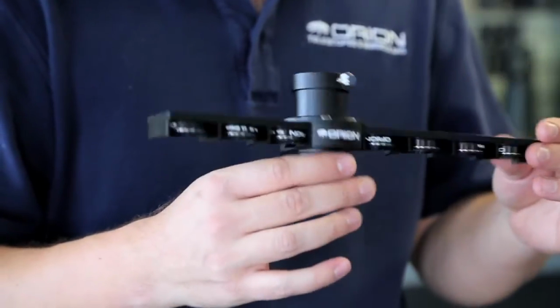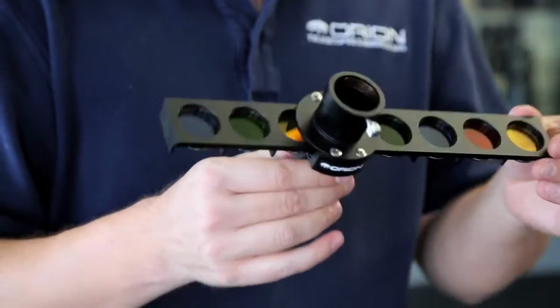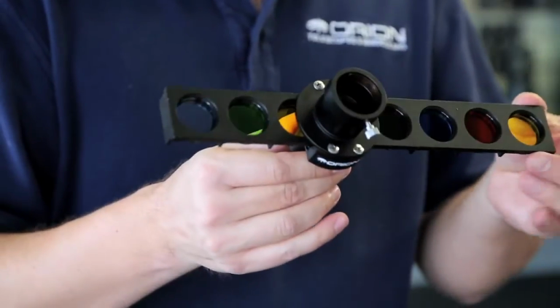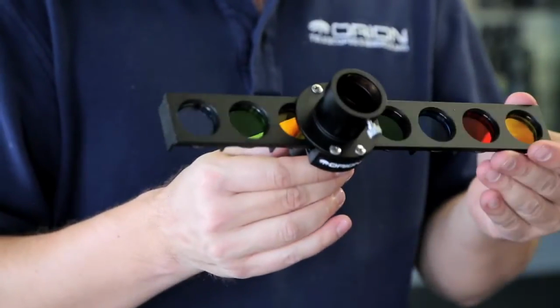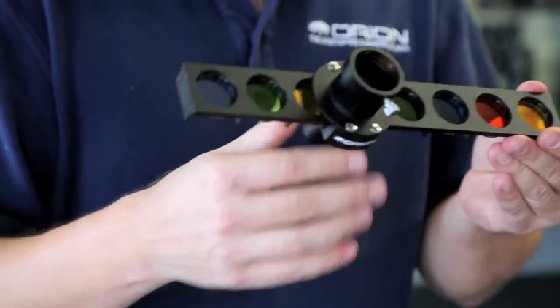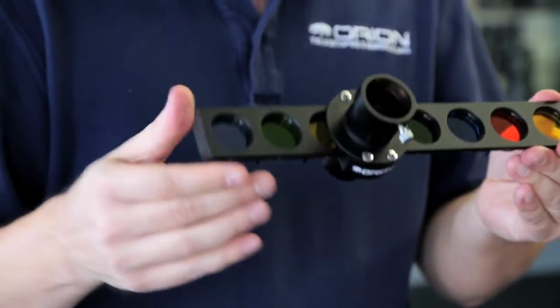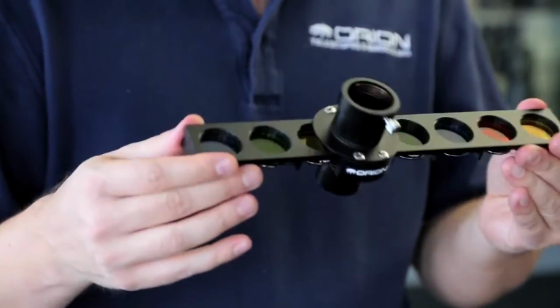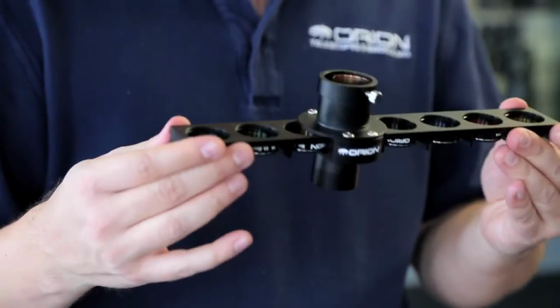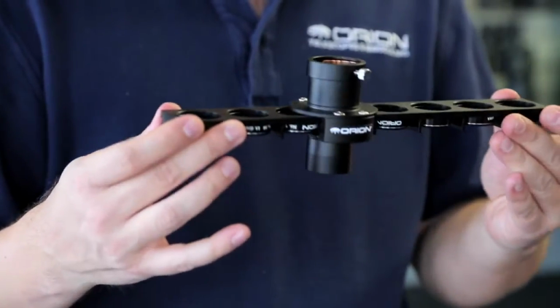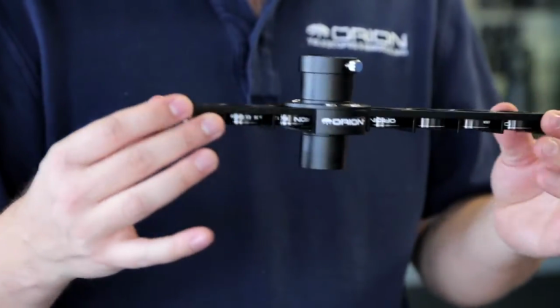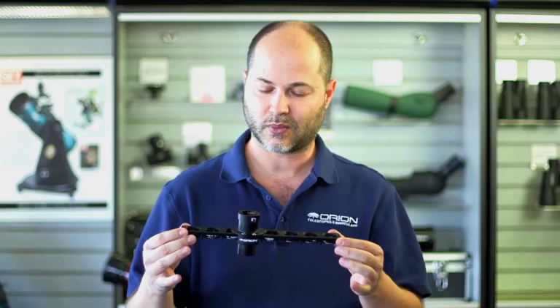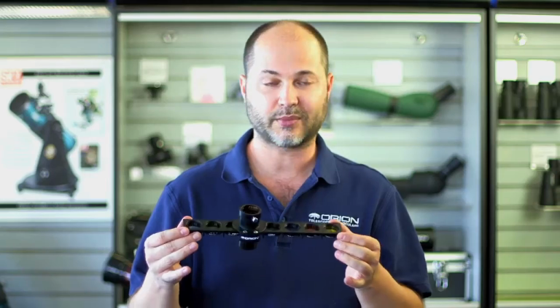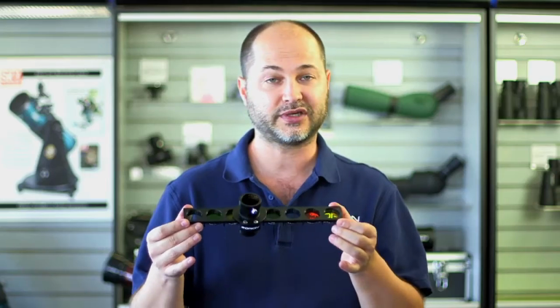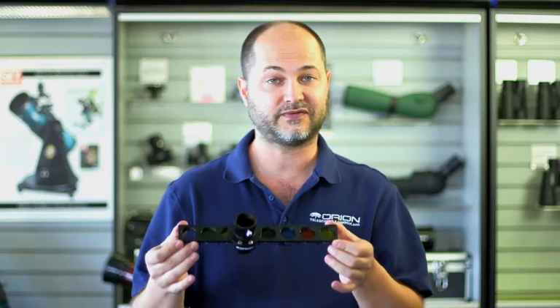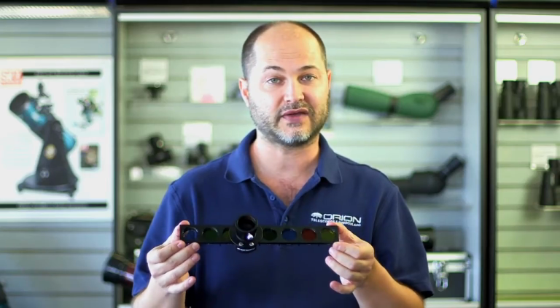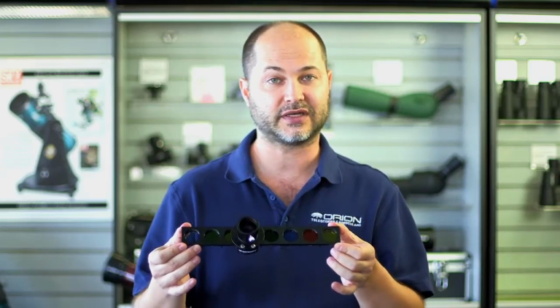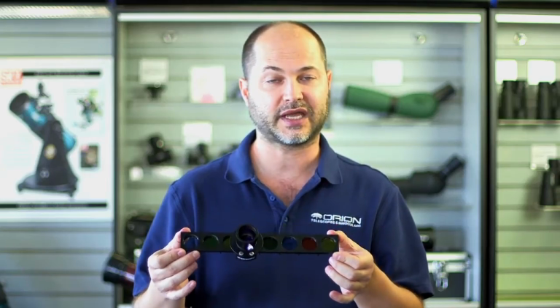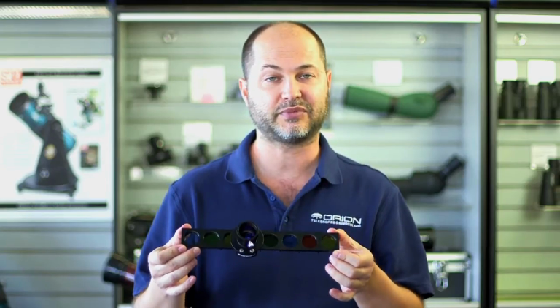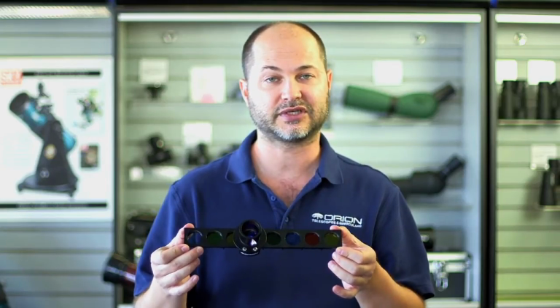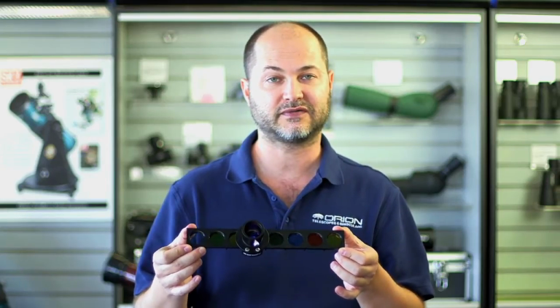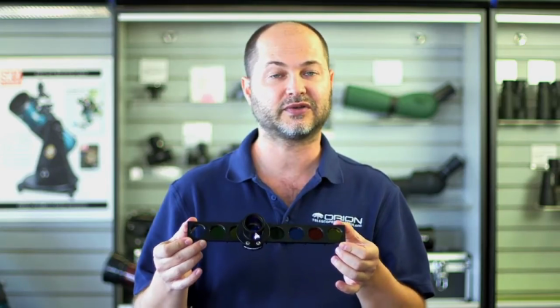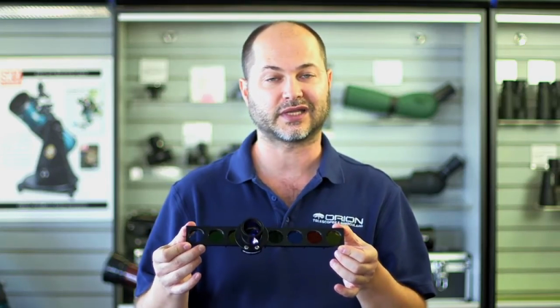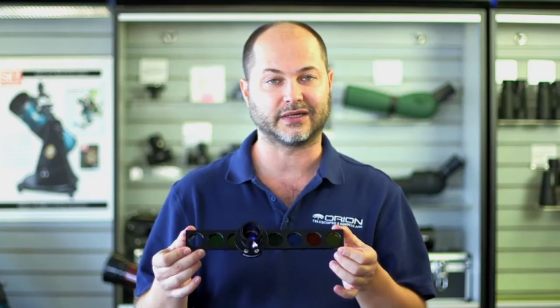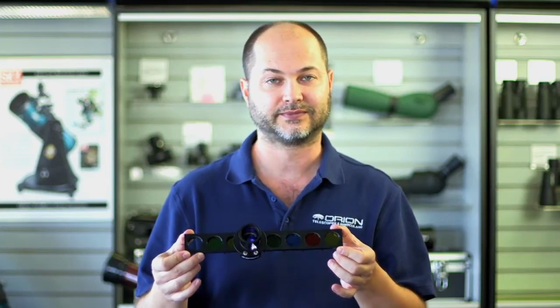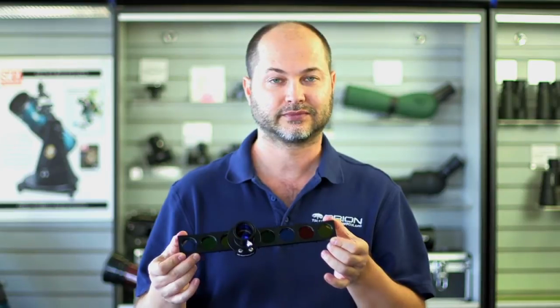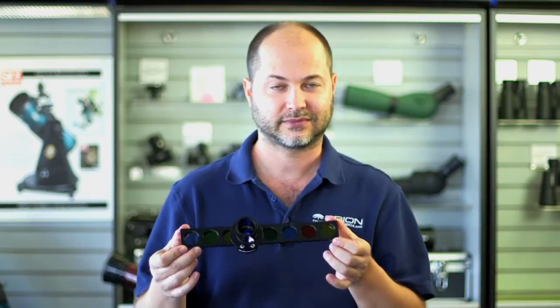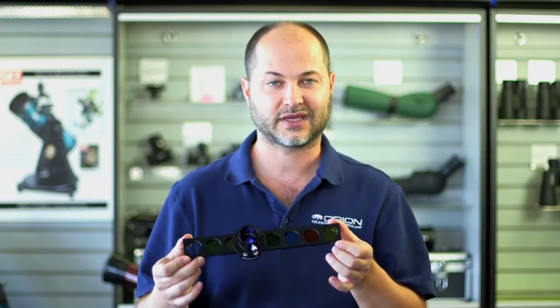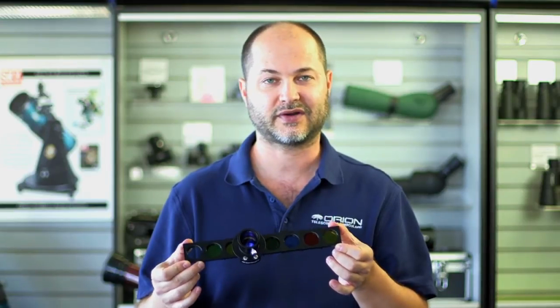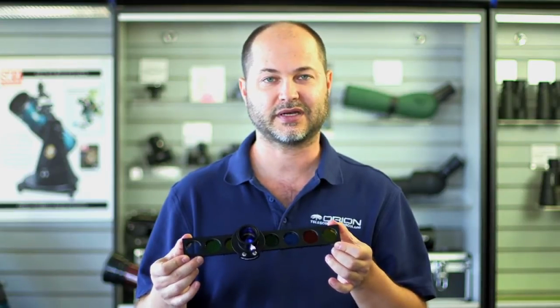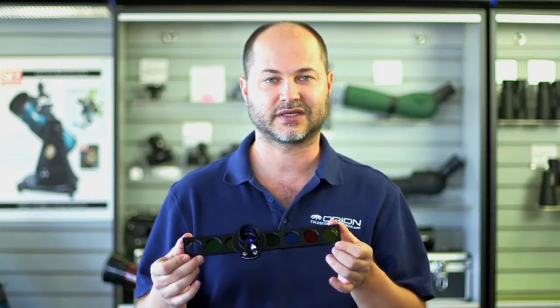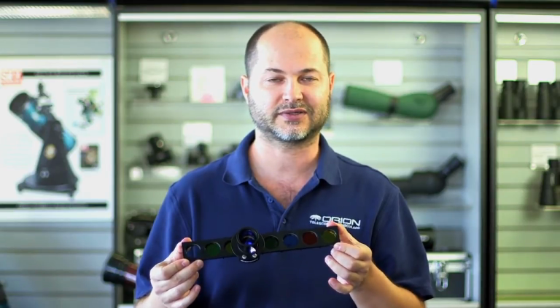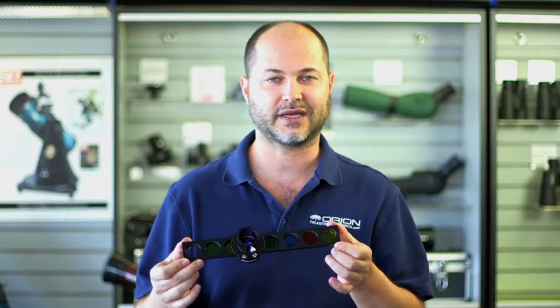All right, well, there you have it — the Orion 1.25-inch eight-position filter slider. Thank you very much. Clear skies.